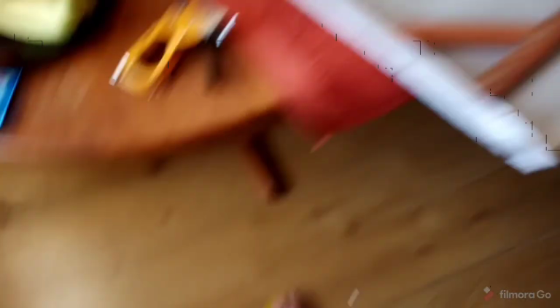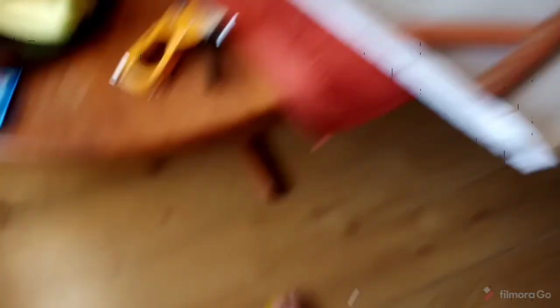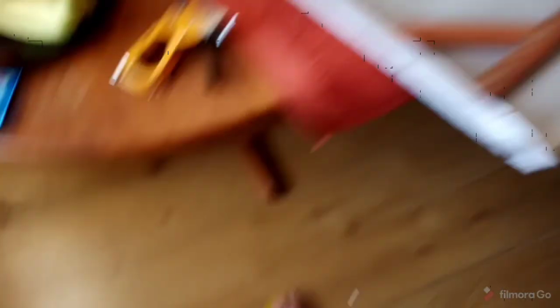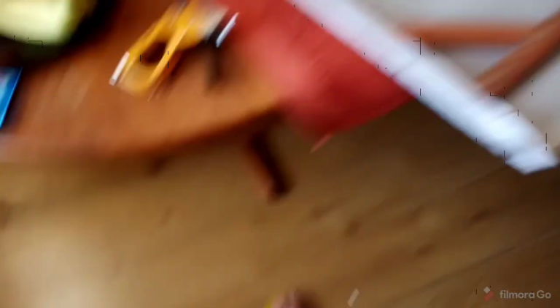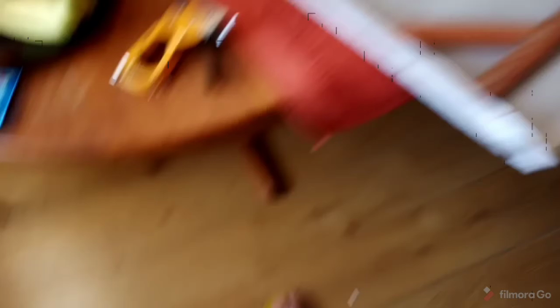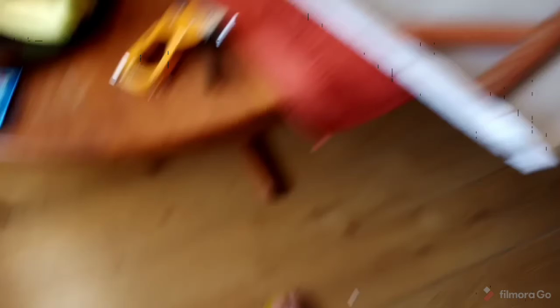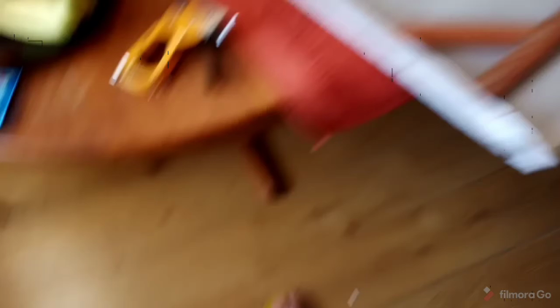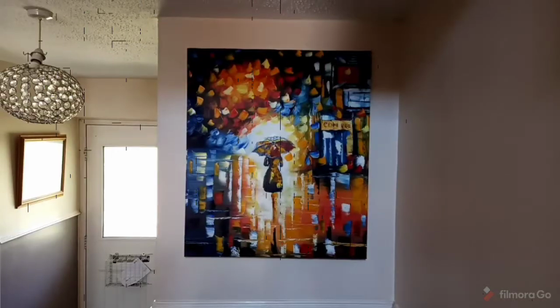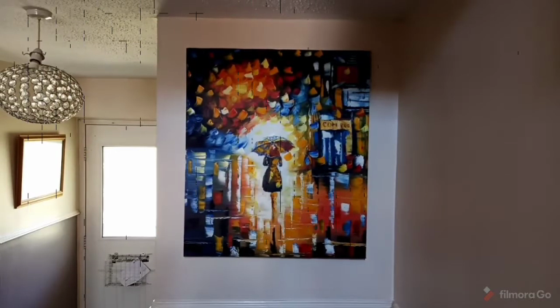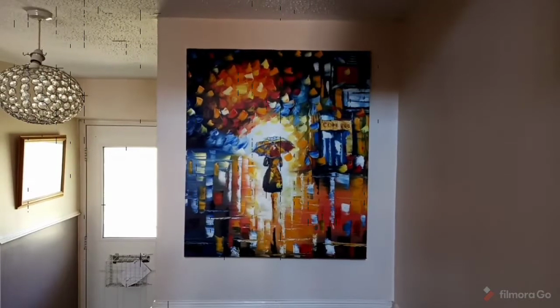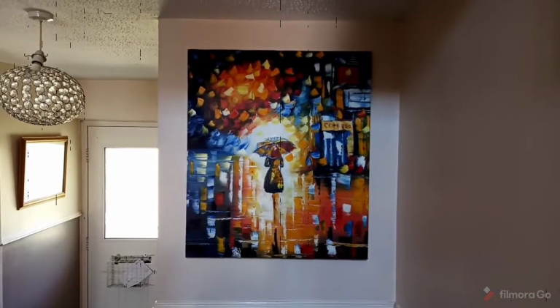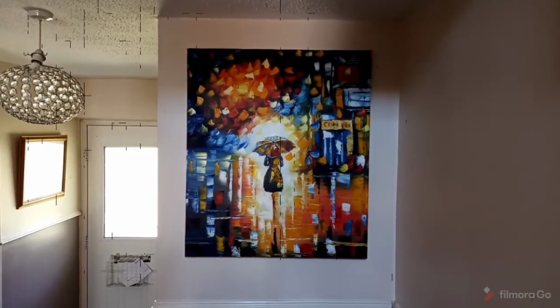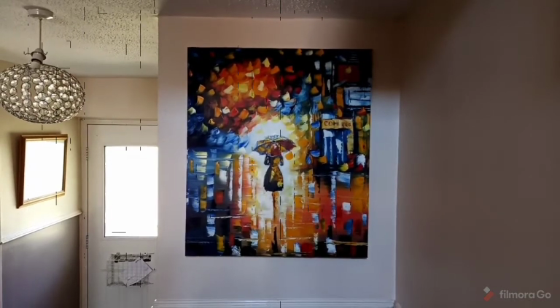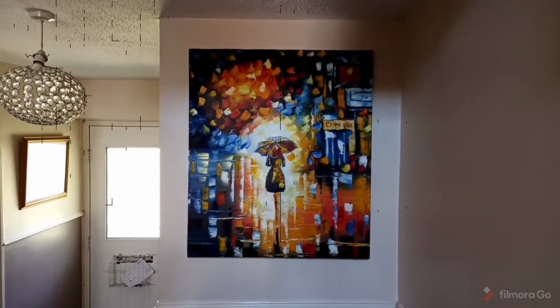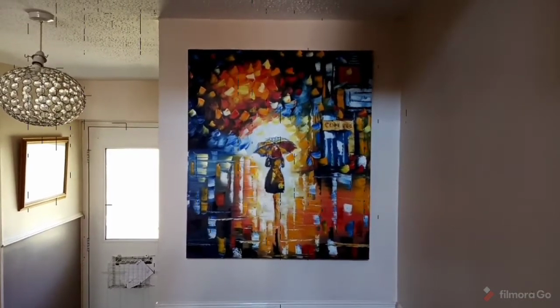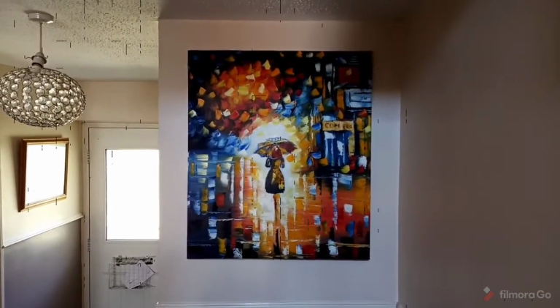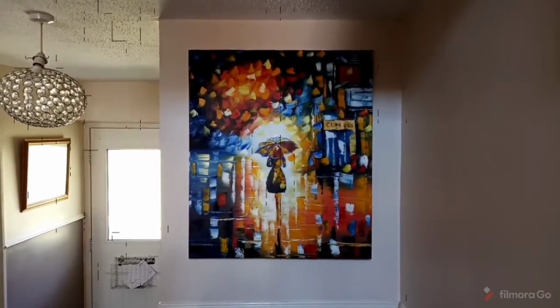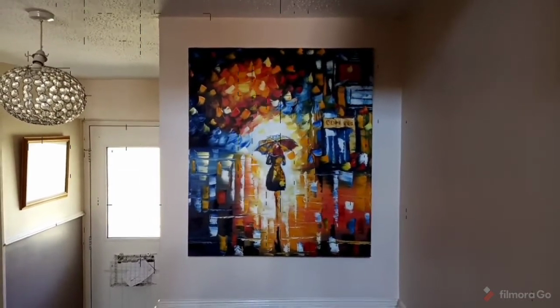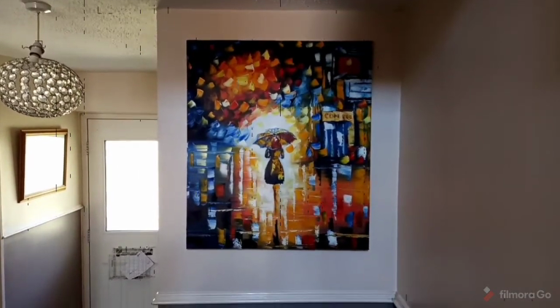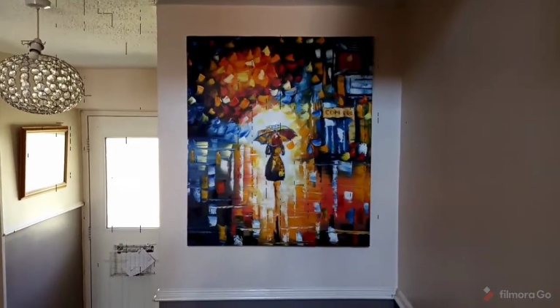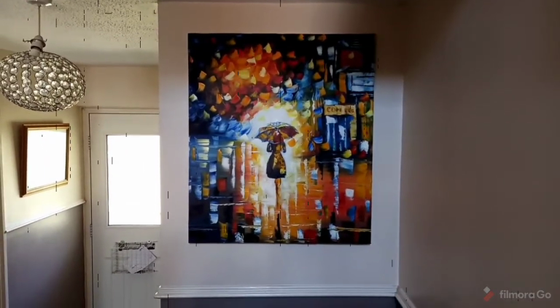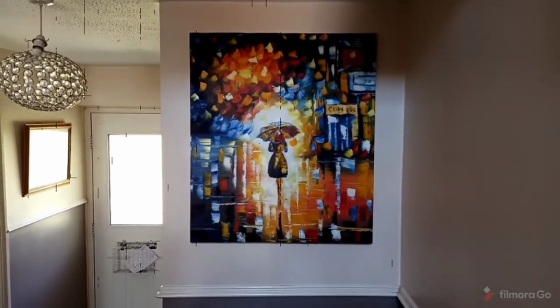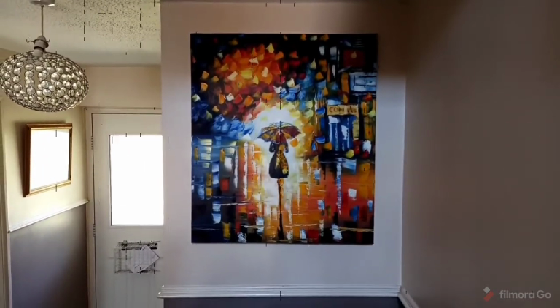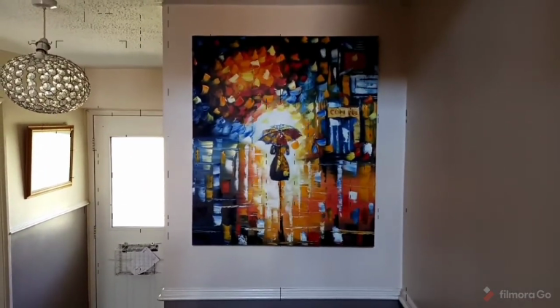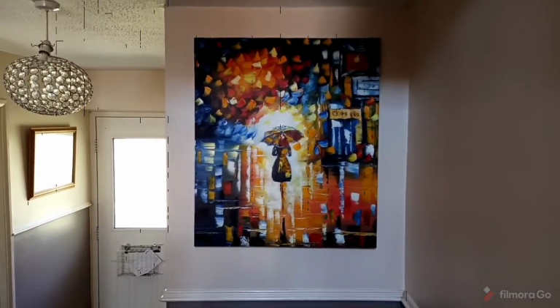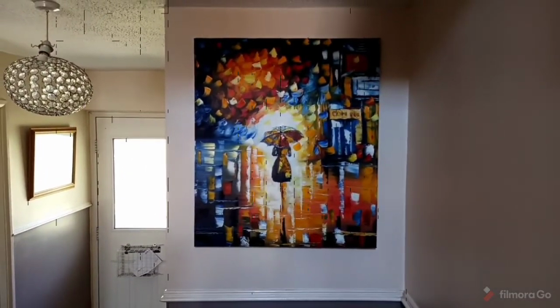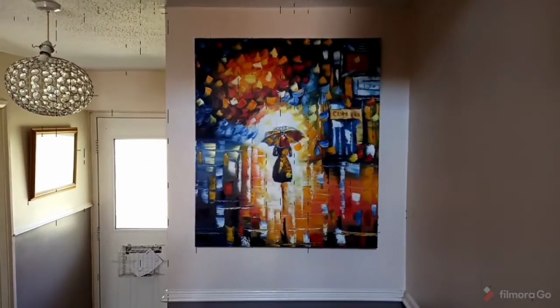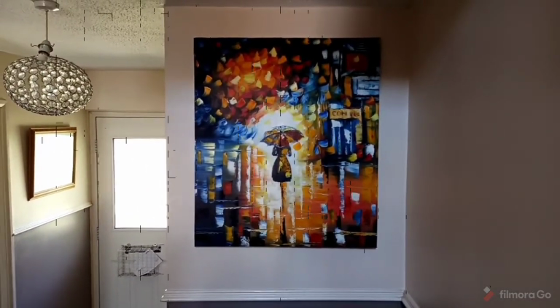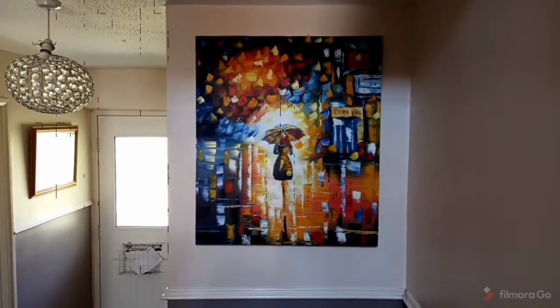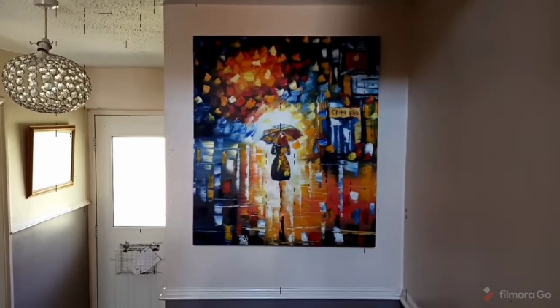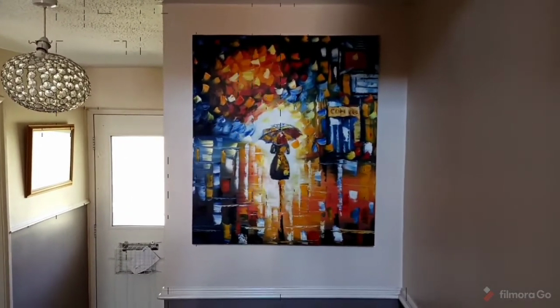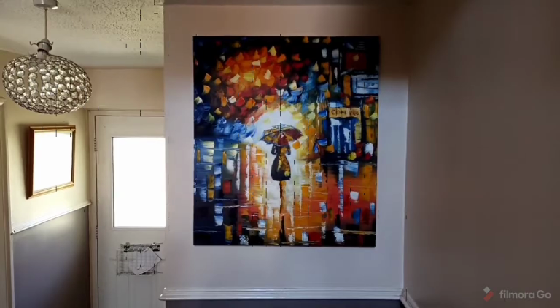Let's hang it up and look at it. And that is the final picture — looking pretty good. I'm proud of that.